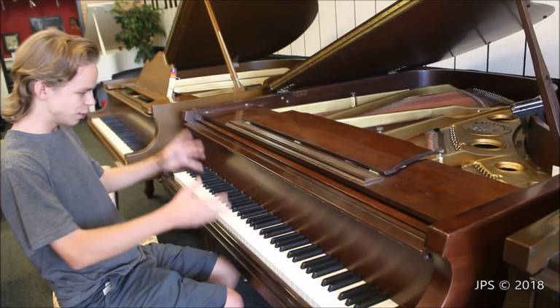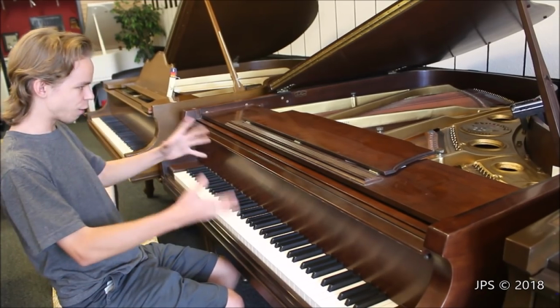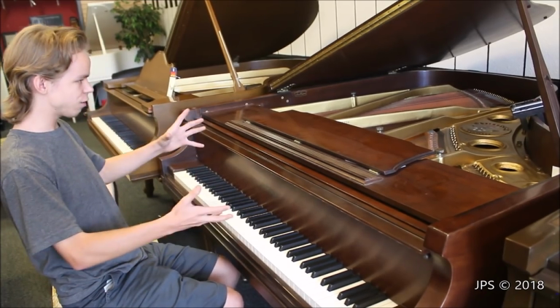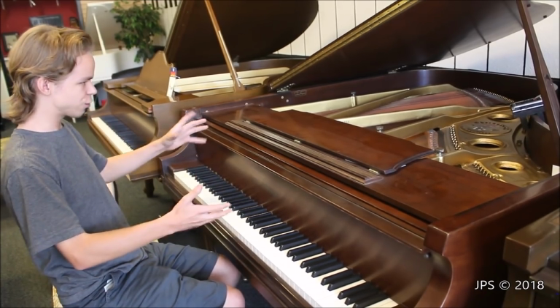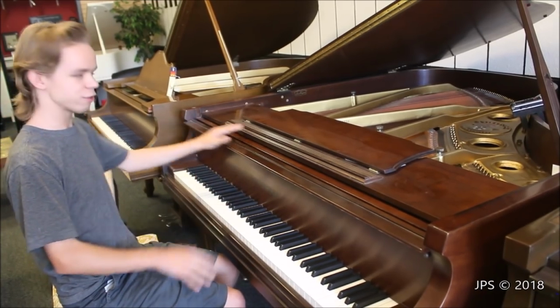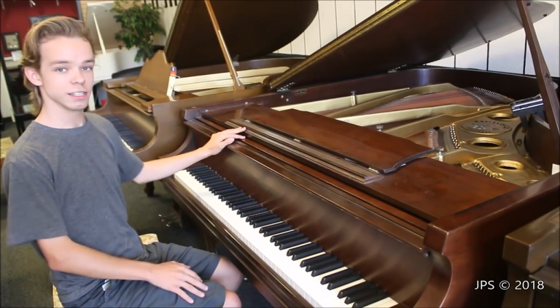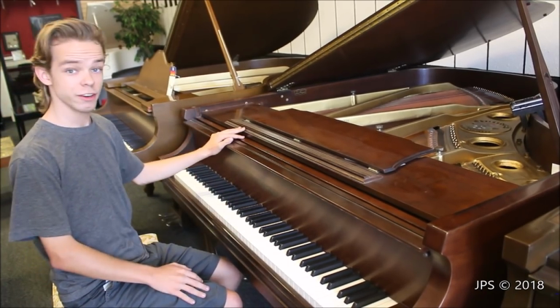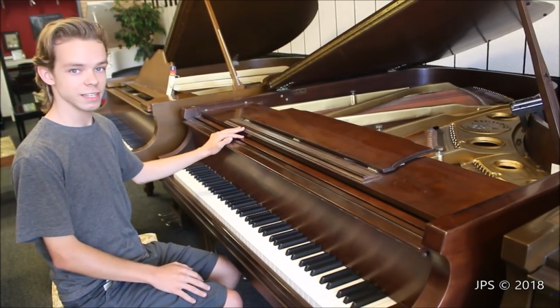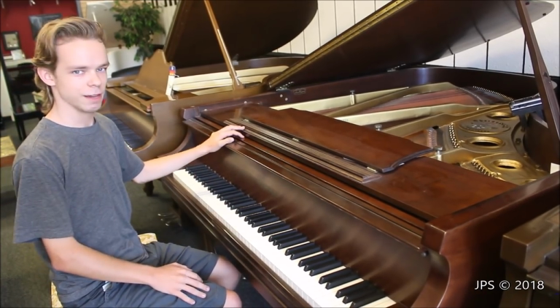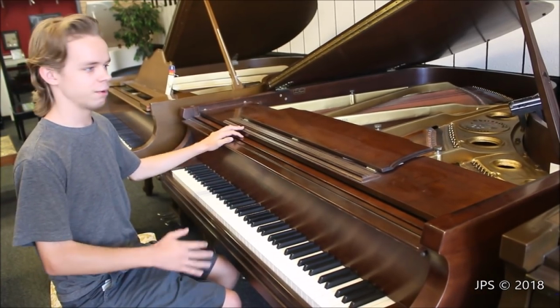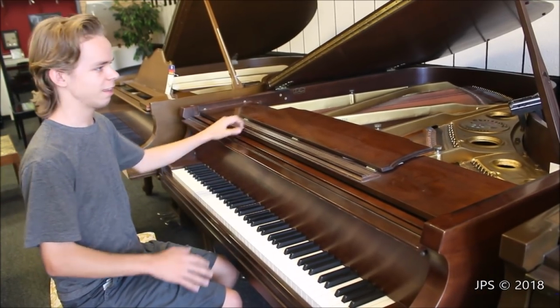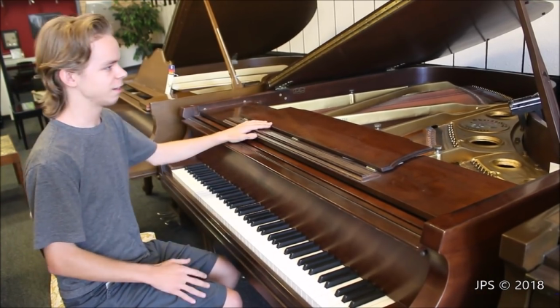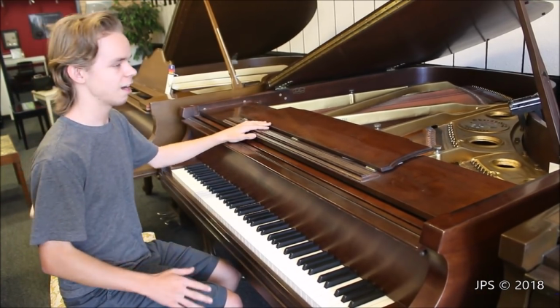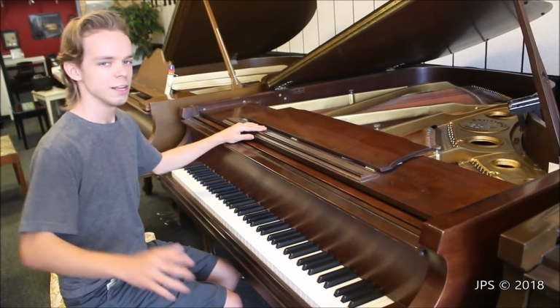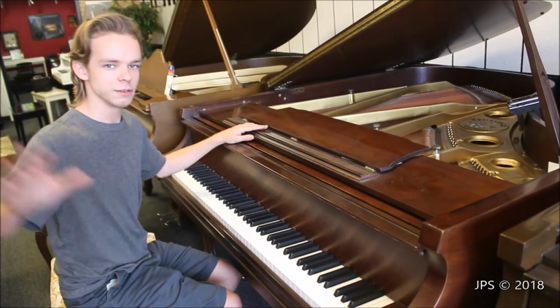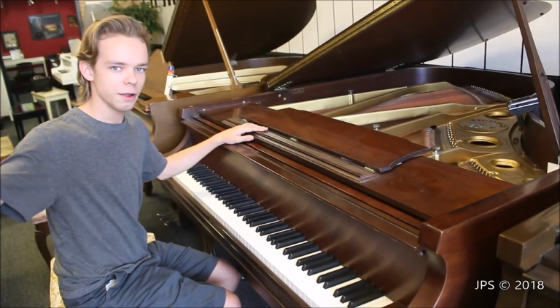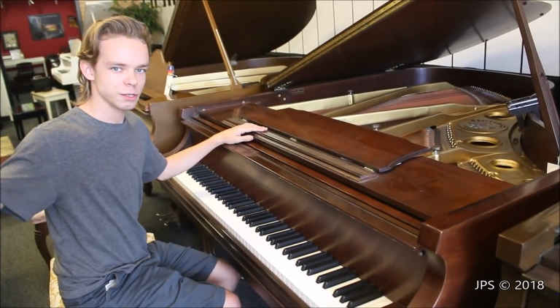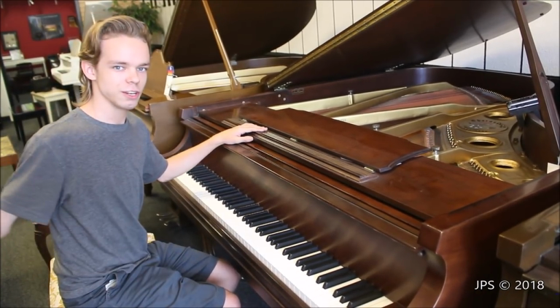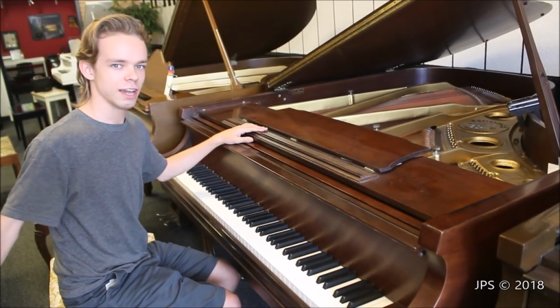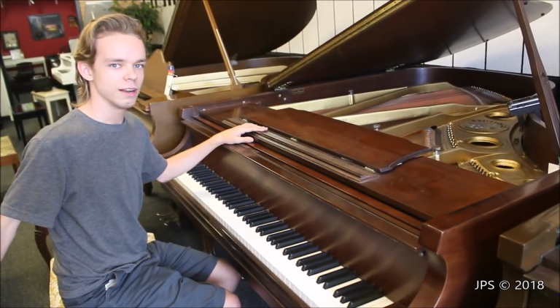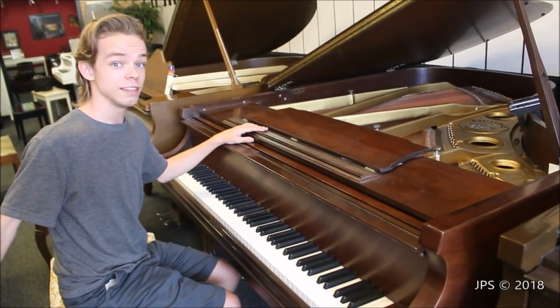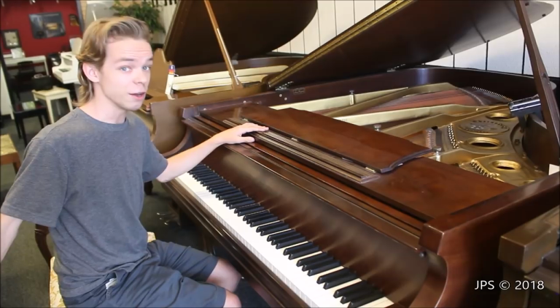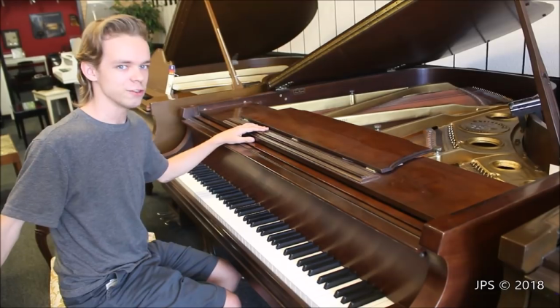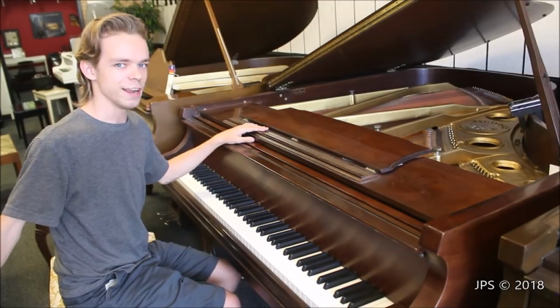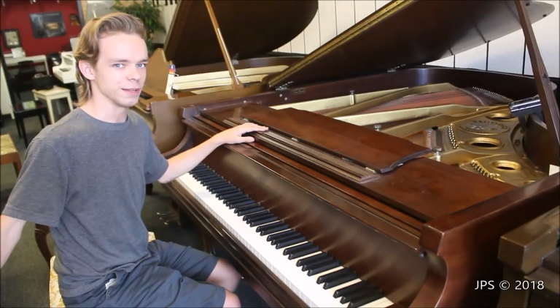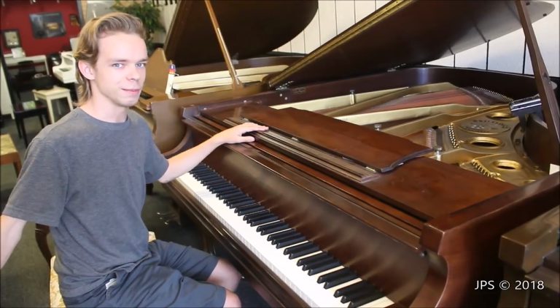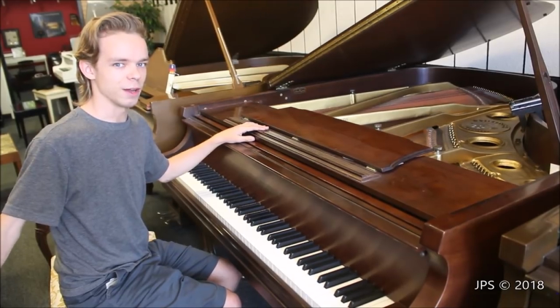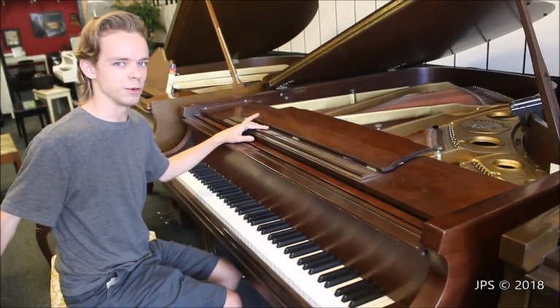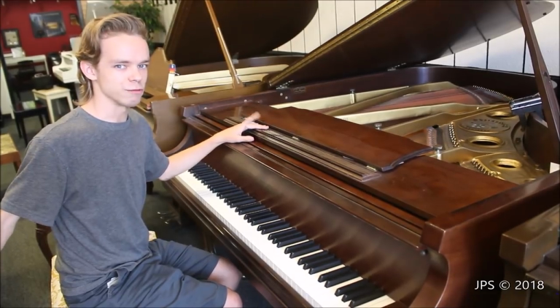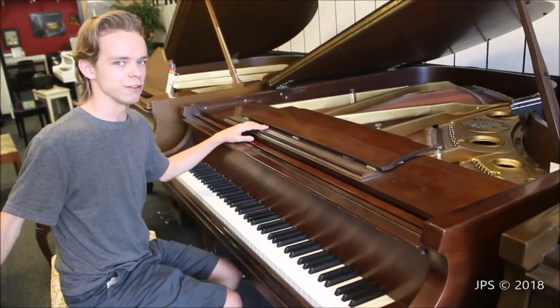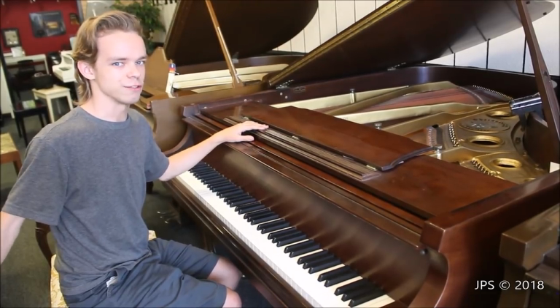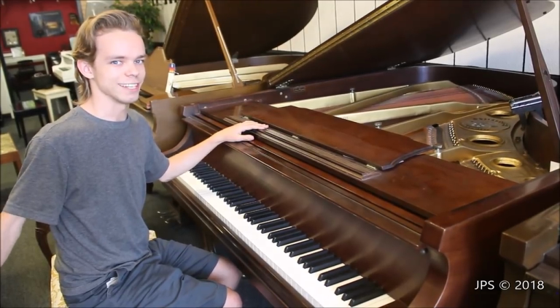So overall, this Chickering is a very nice piano and I like it a lot. Now let's go check out the other Aeolian piano, which is rather interesting.